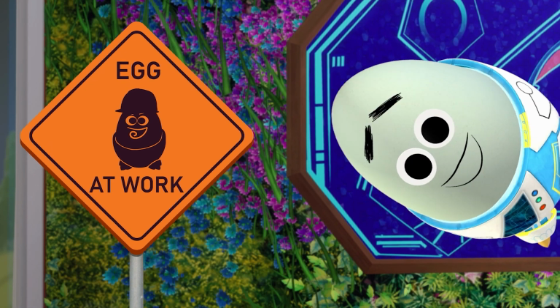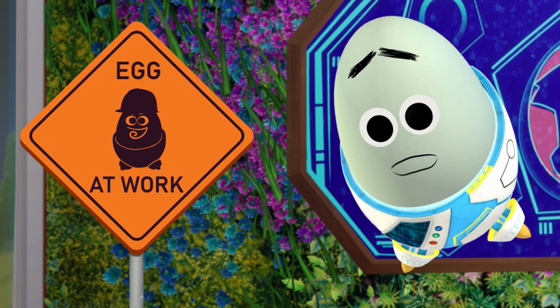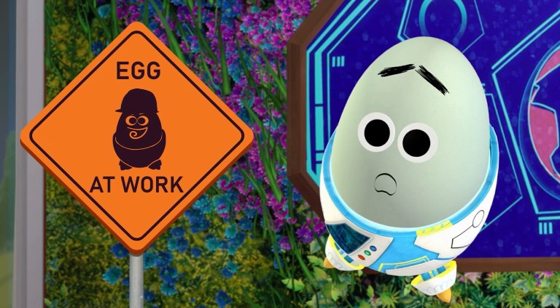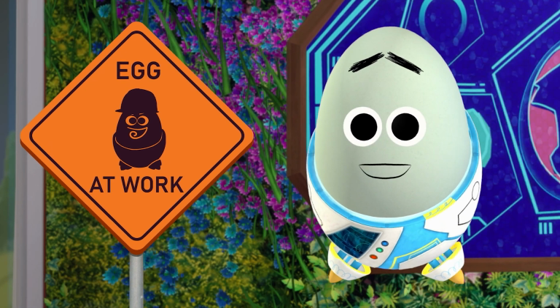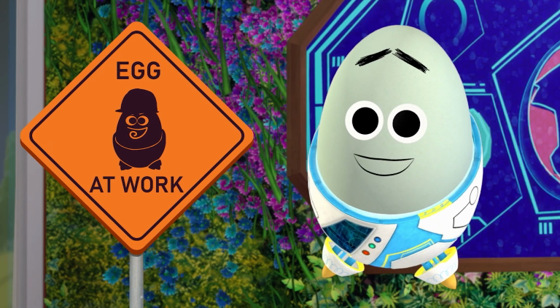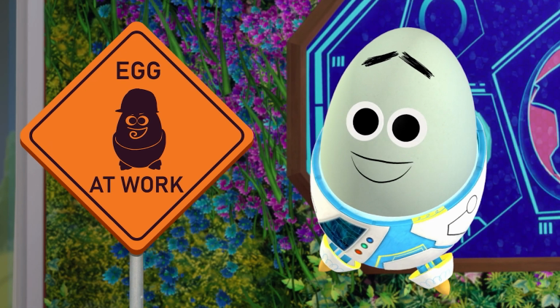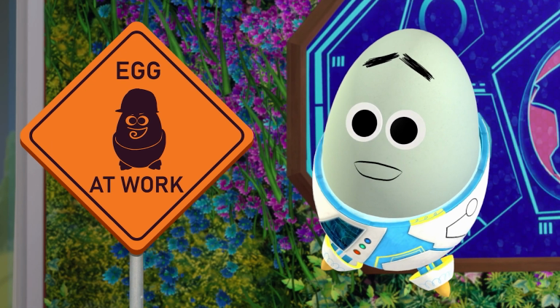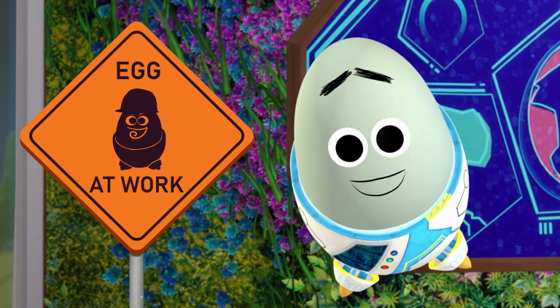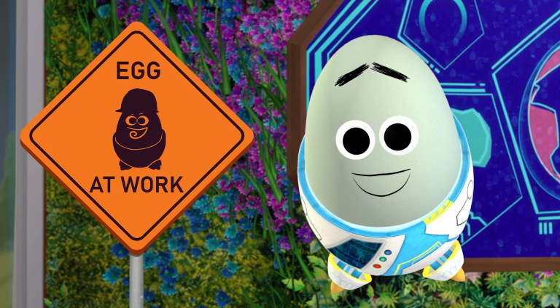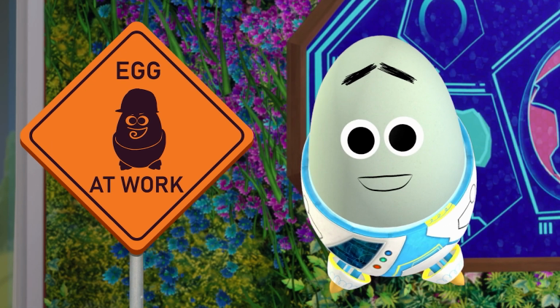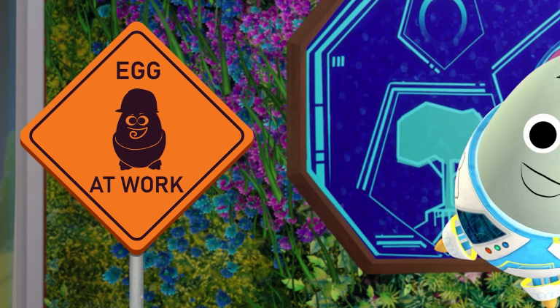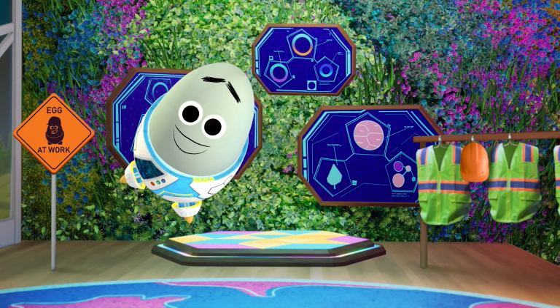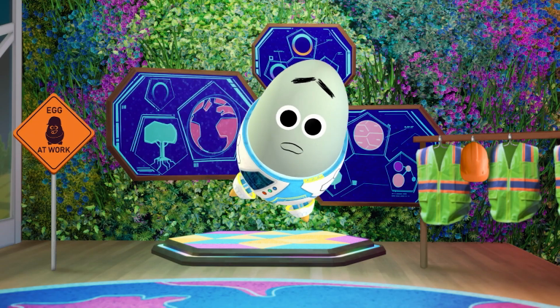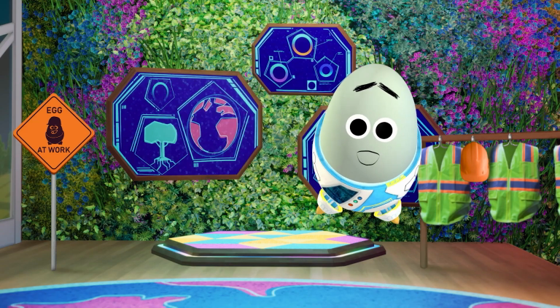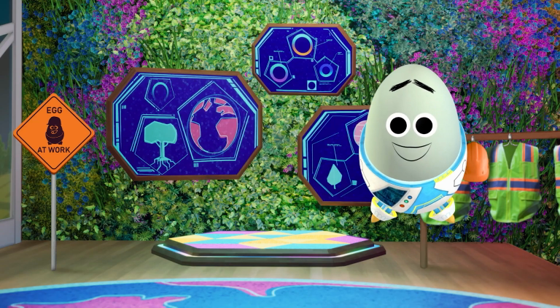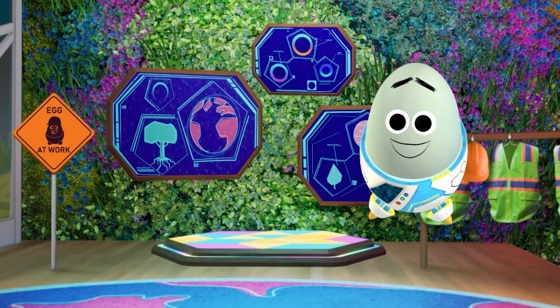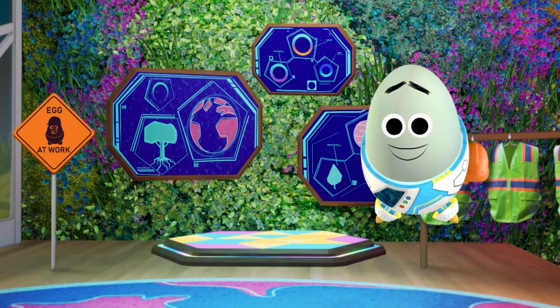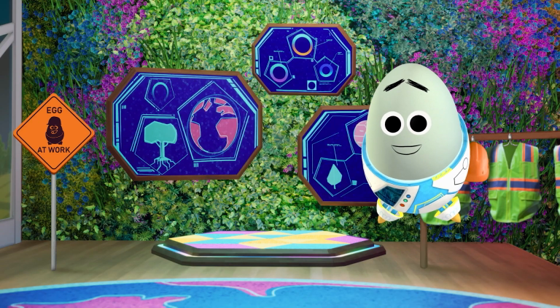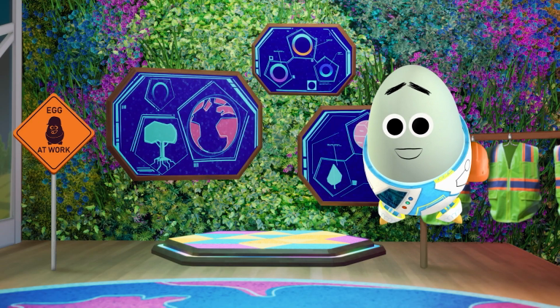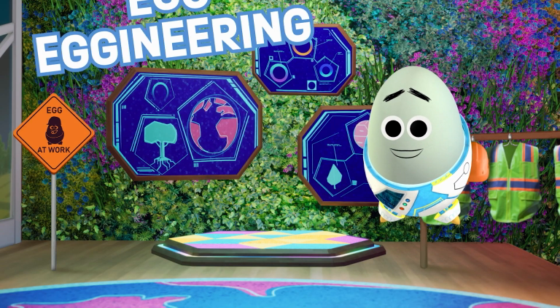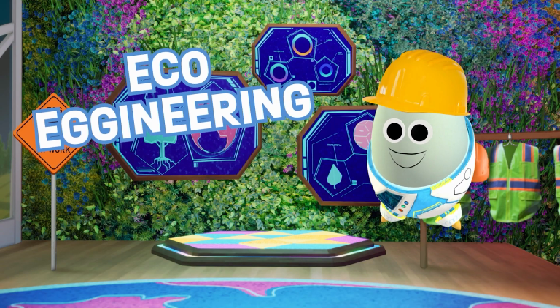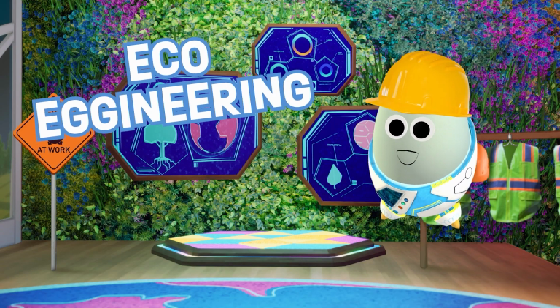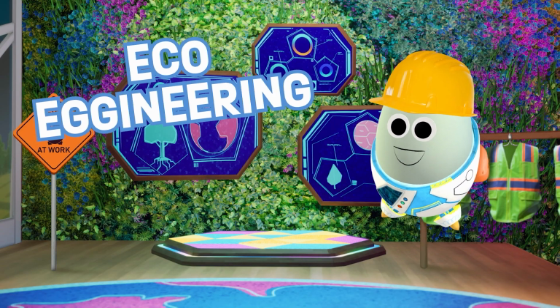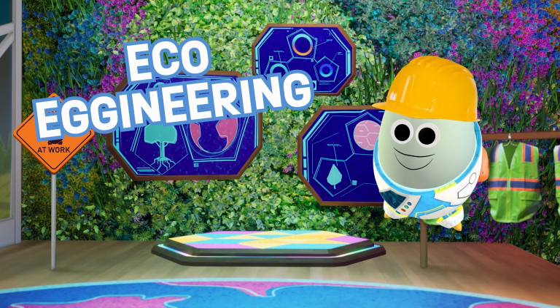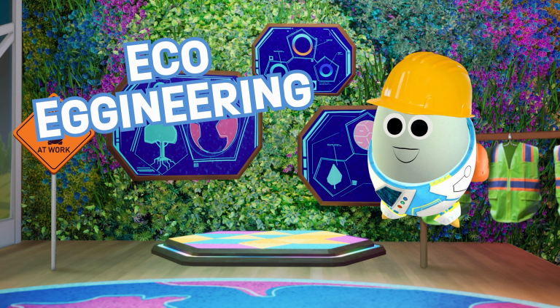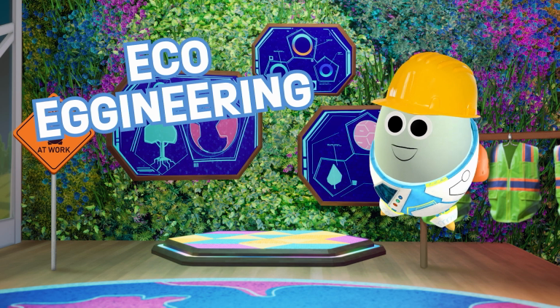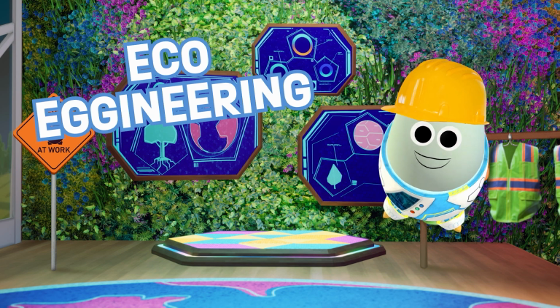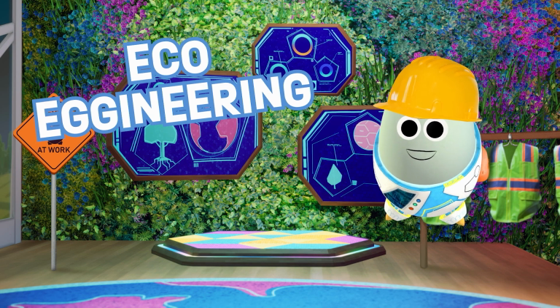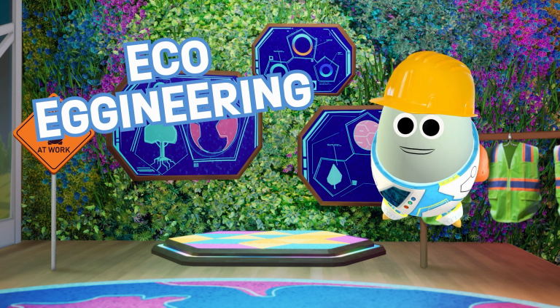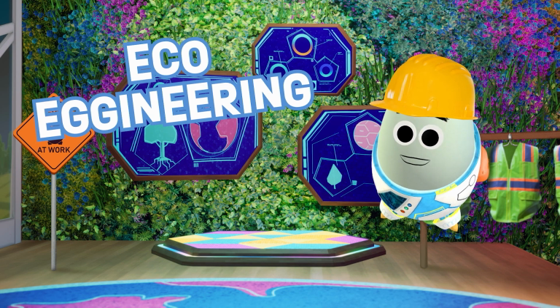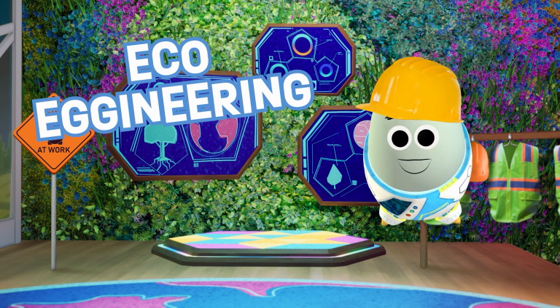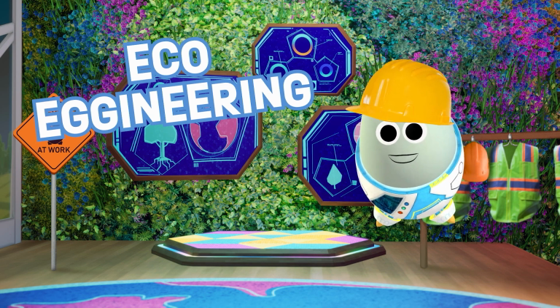If you're feeling down in the dumps, have we got an episode of Eco-Eggineering for you!